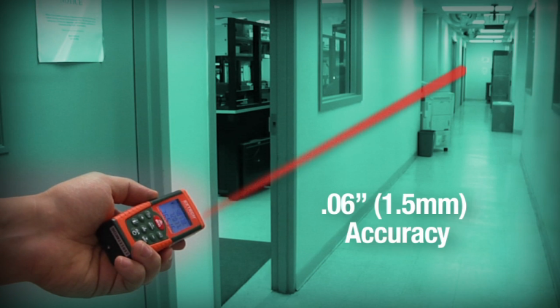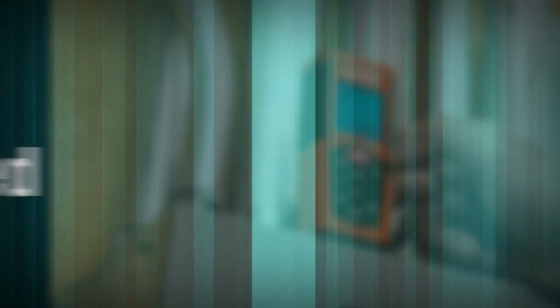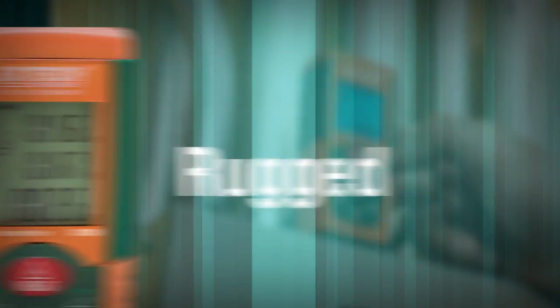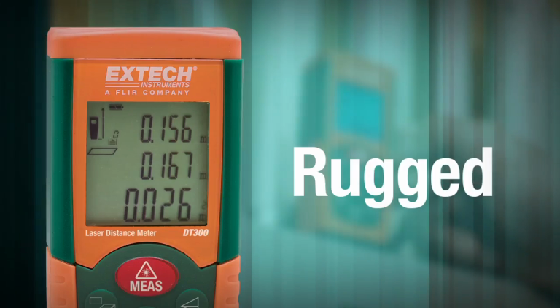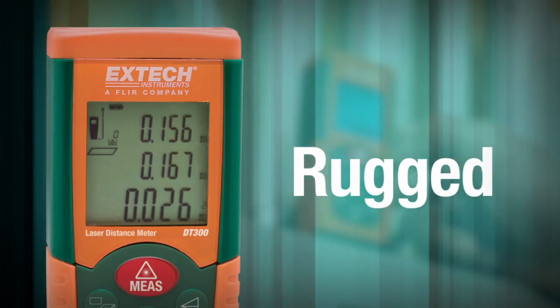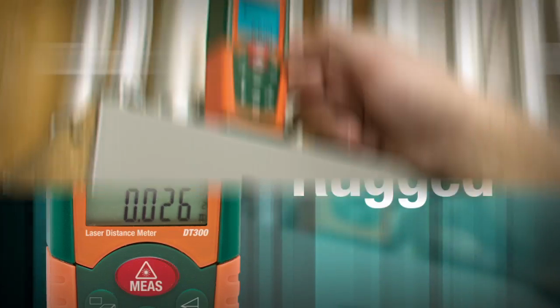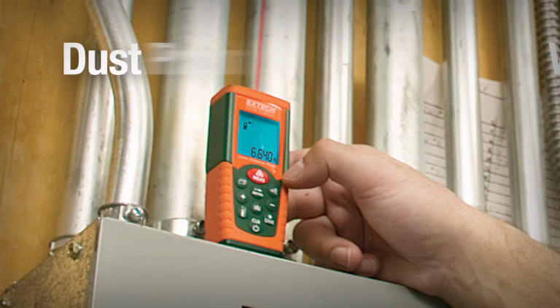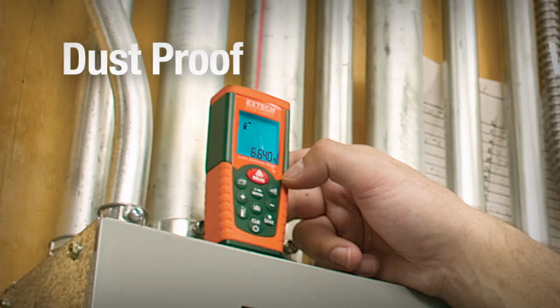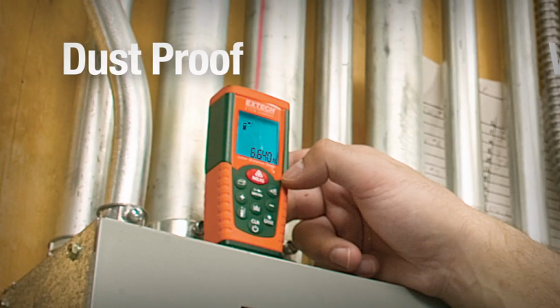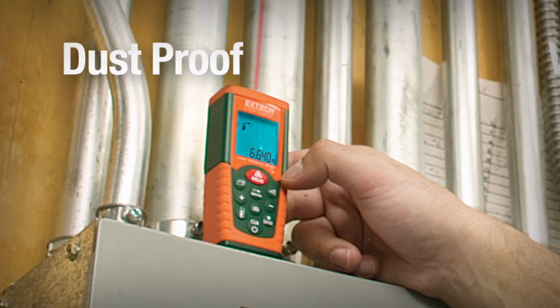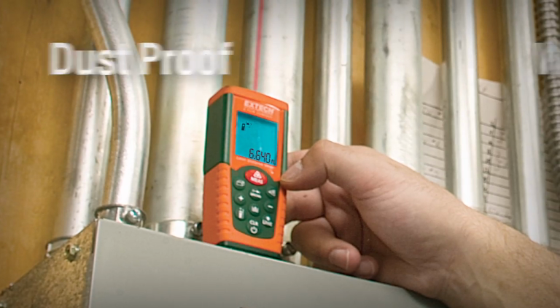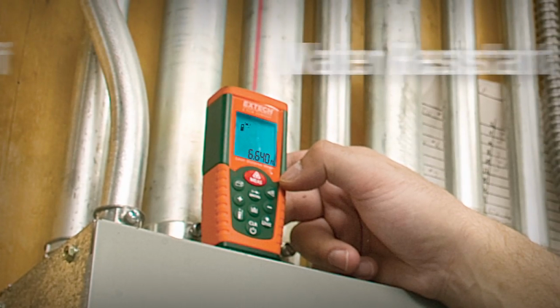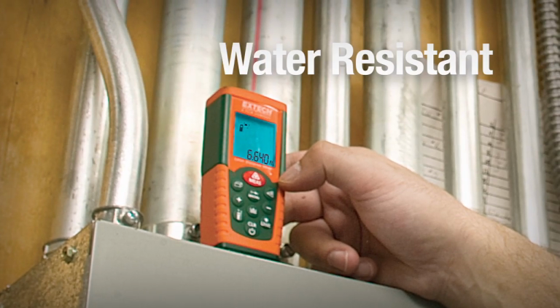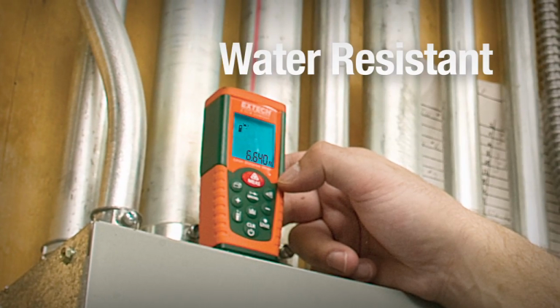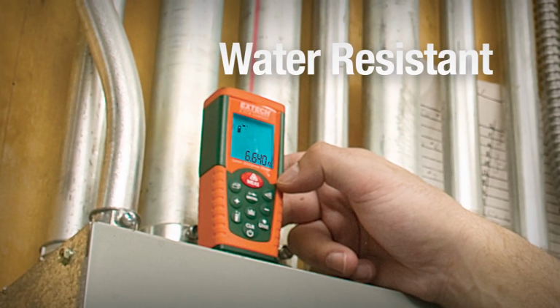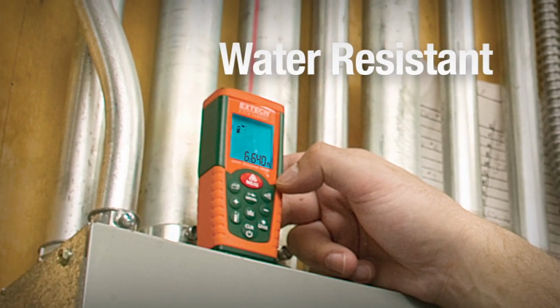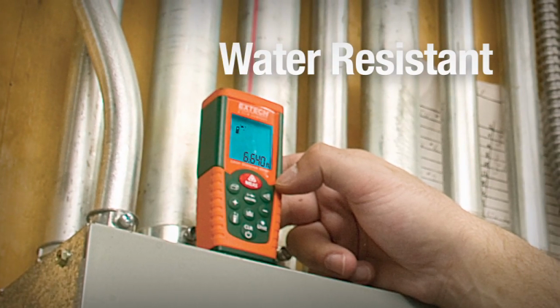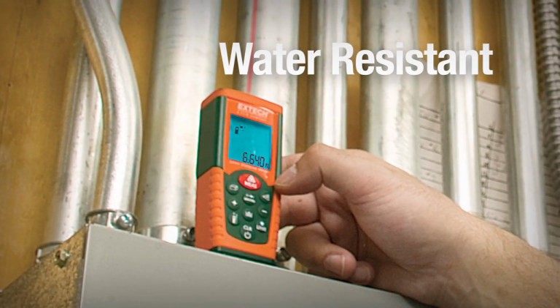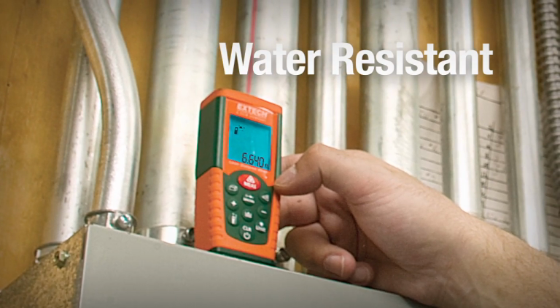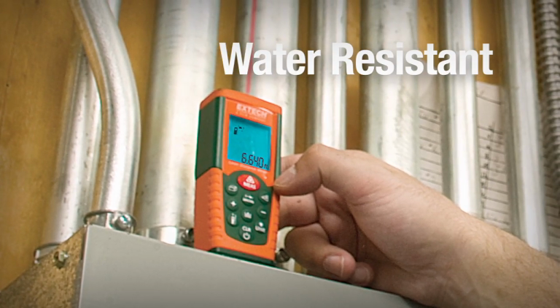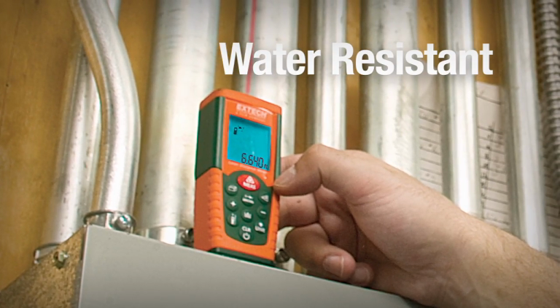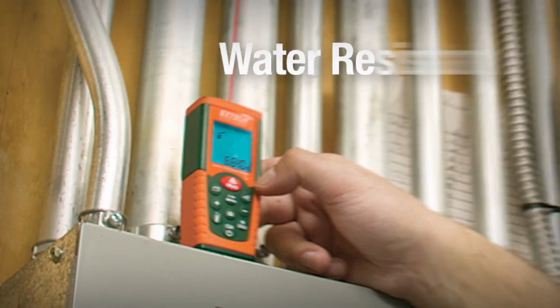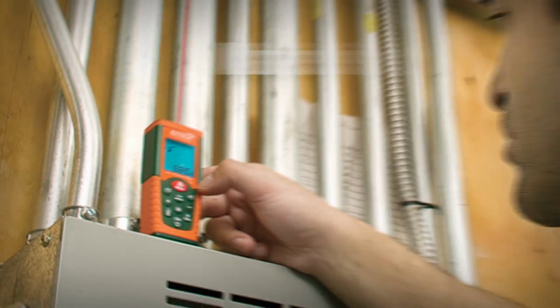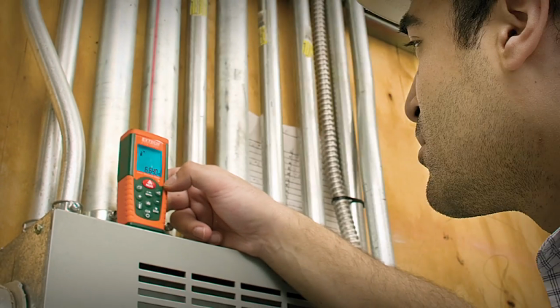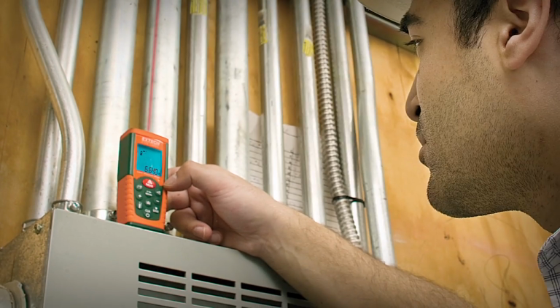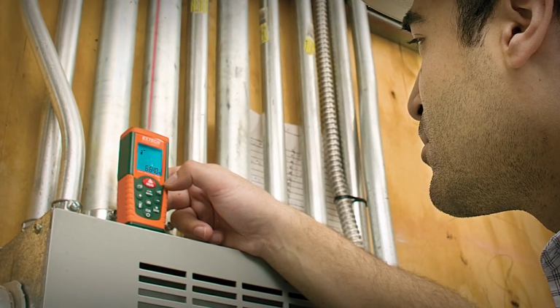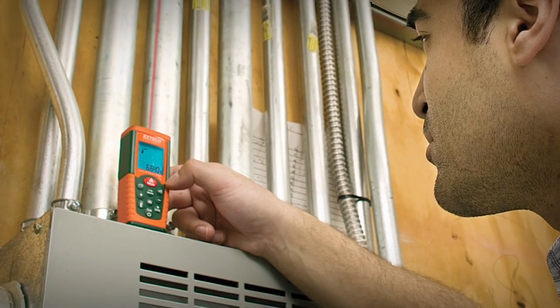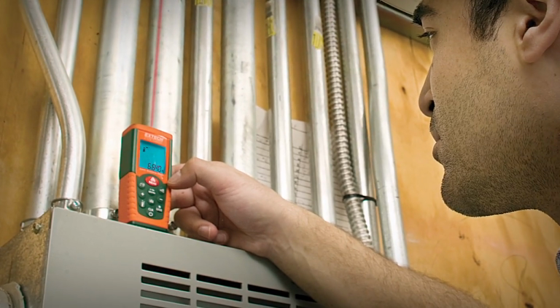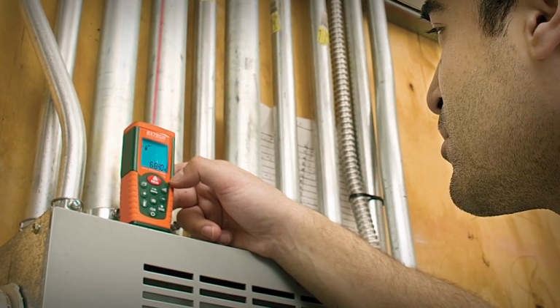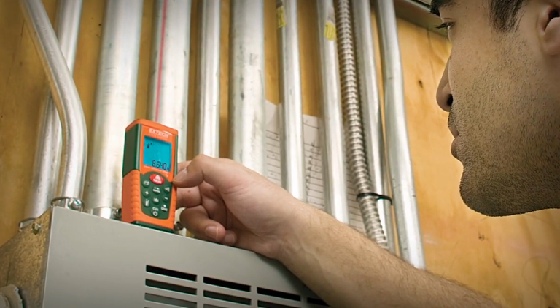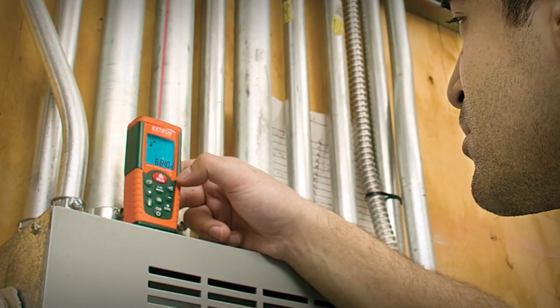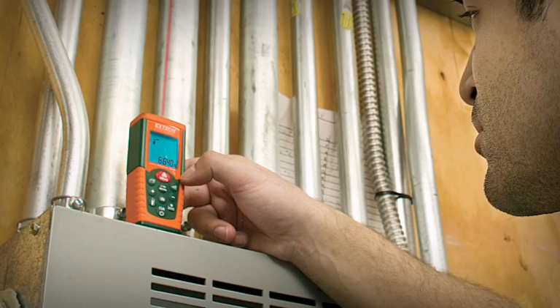With its rugged, dust-proof and water-resistant design, users can take this distance meter anywhere.